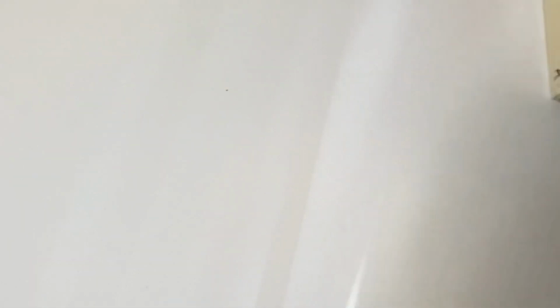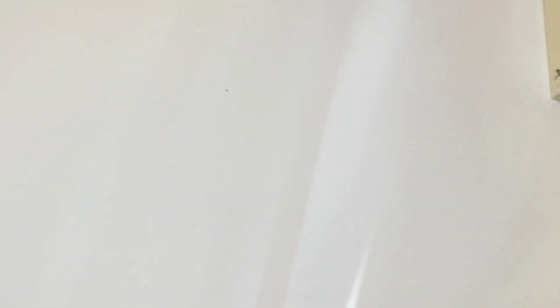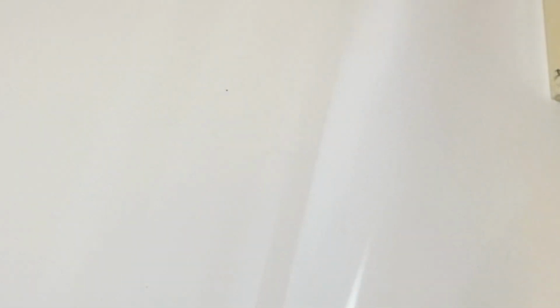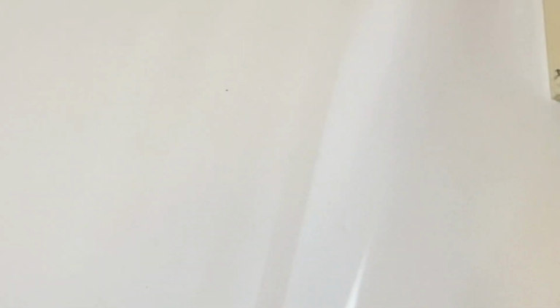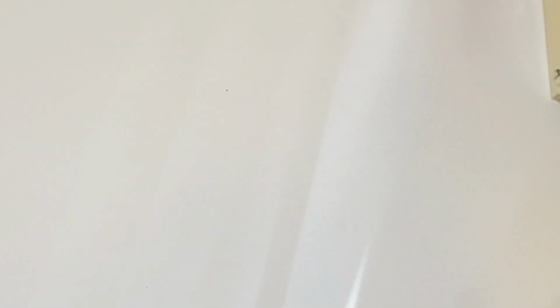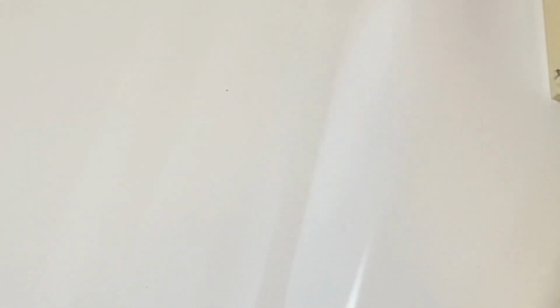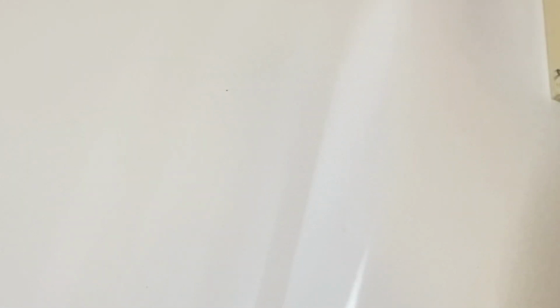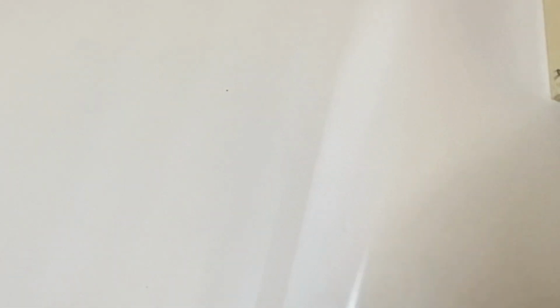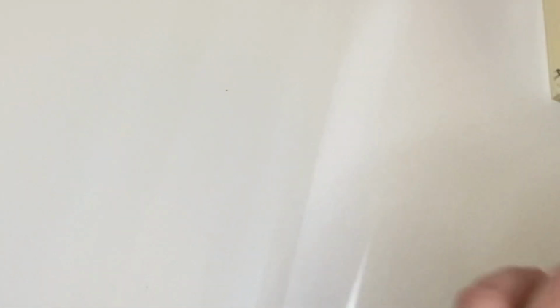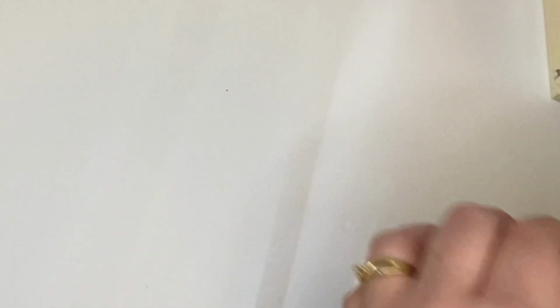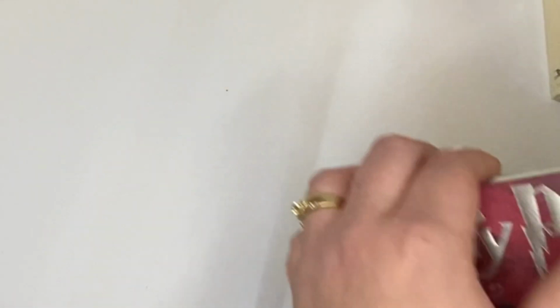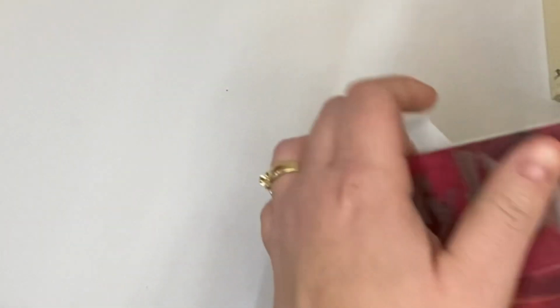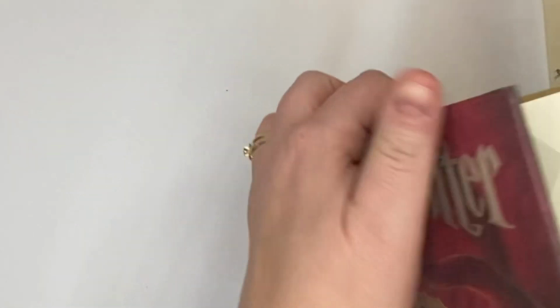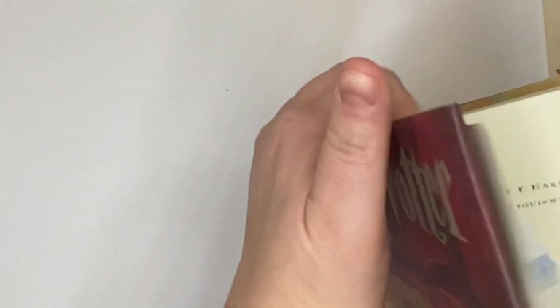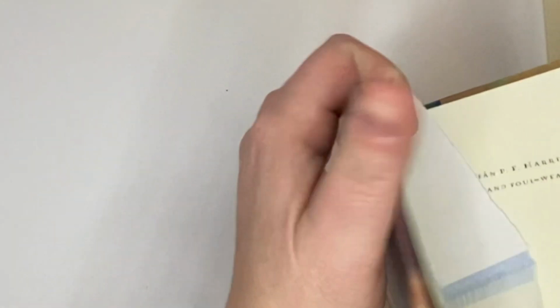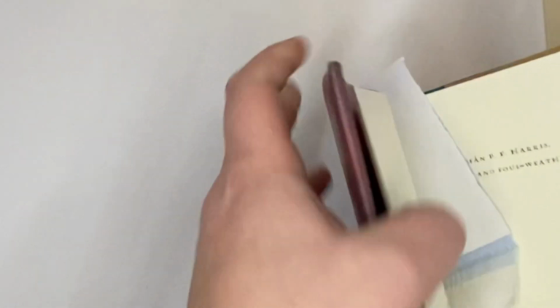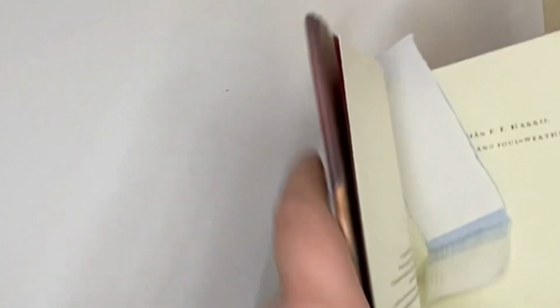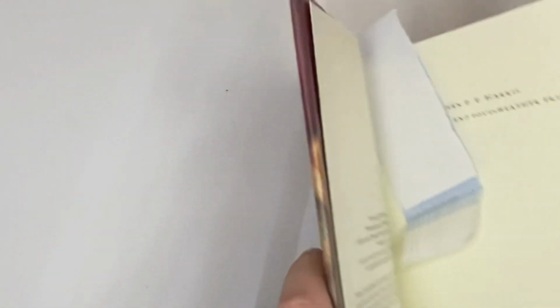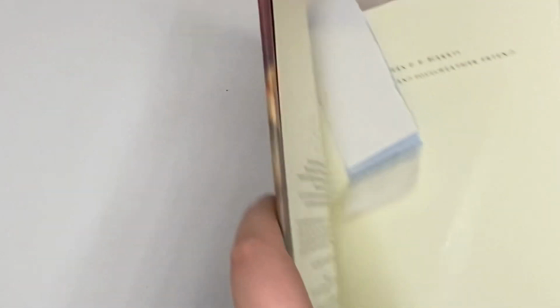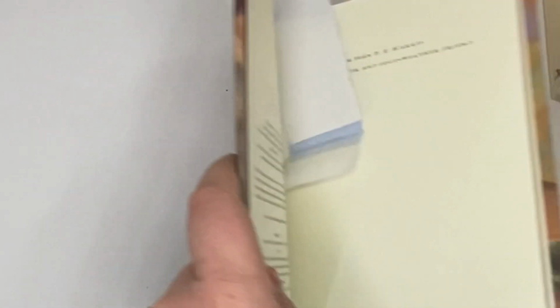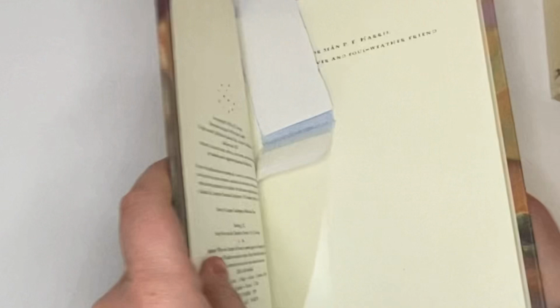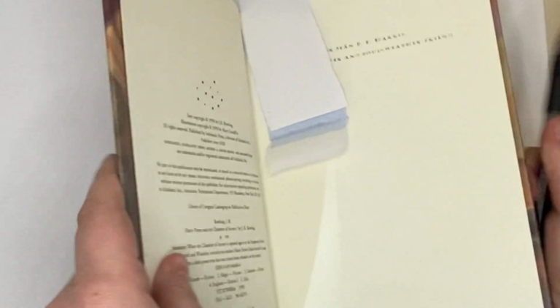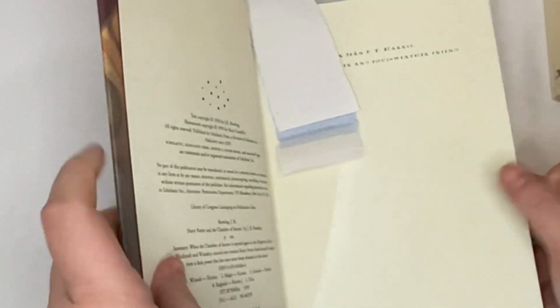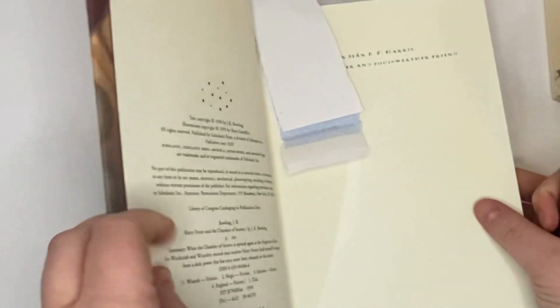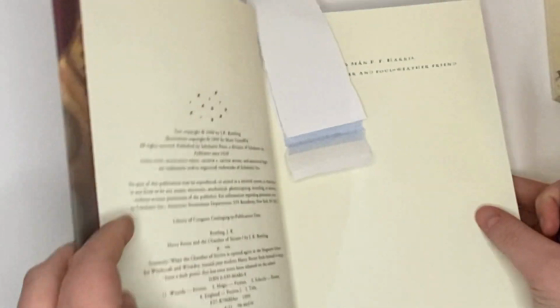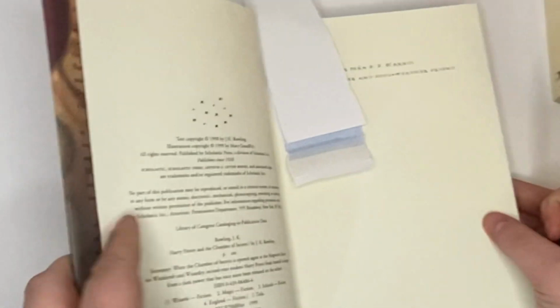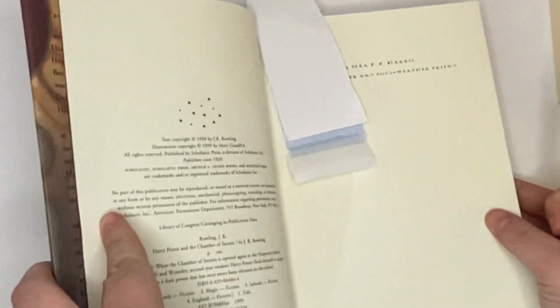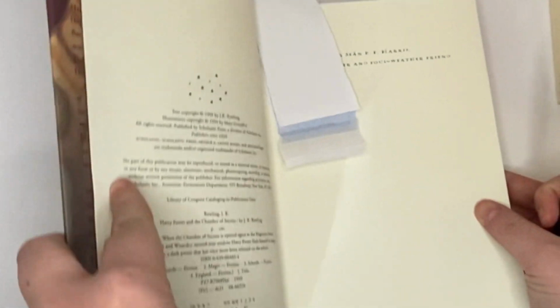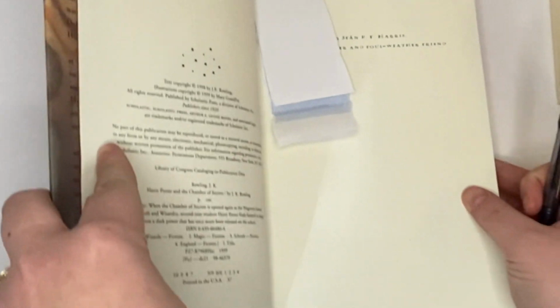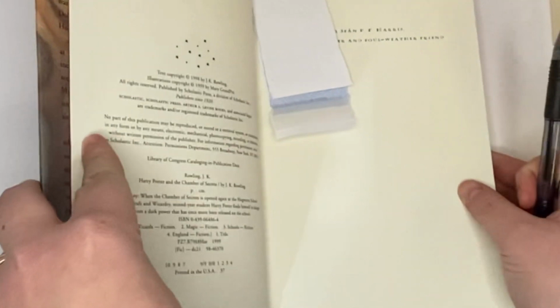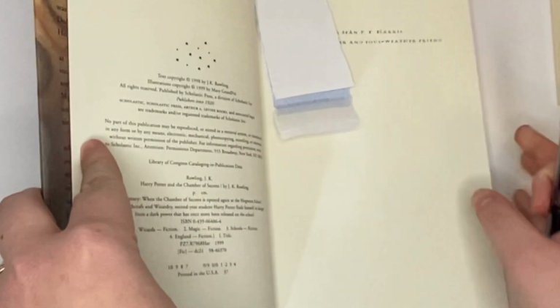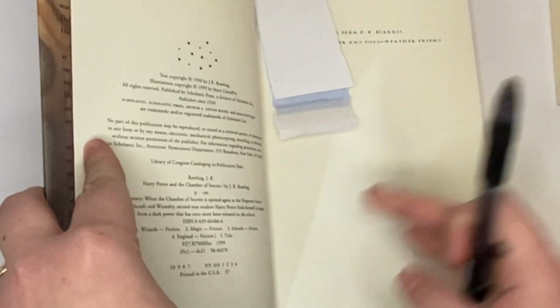I put fancy bookmarks in here — I ripped up the envelope. You're welcome.